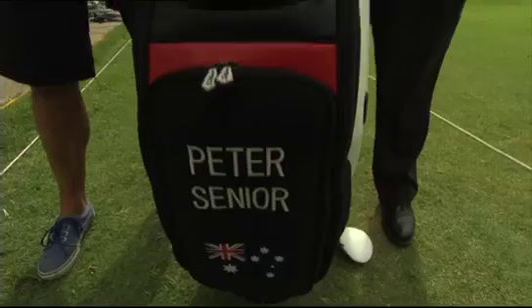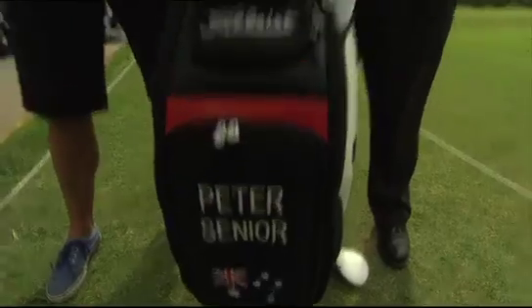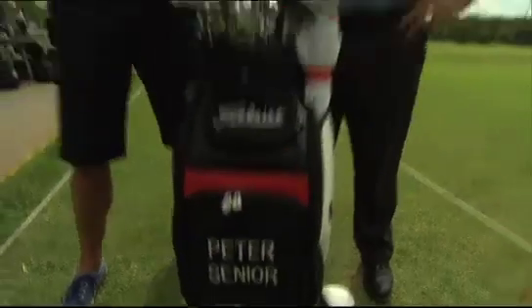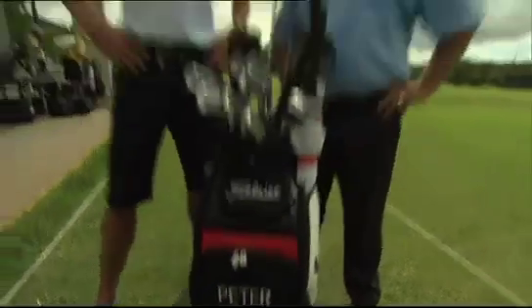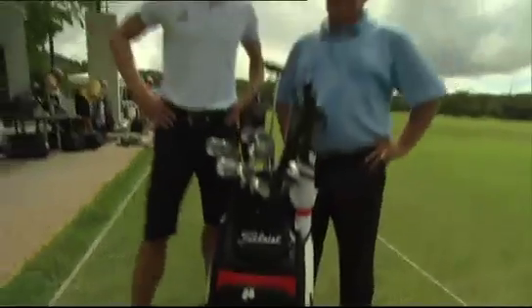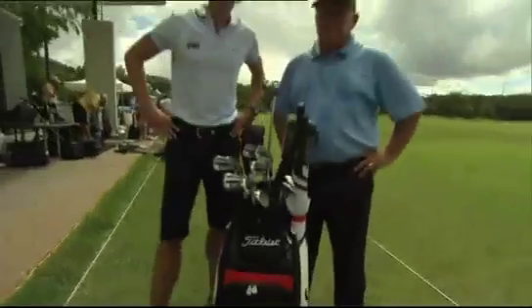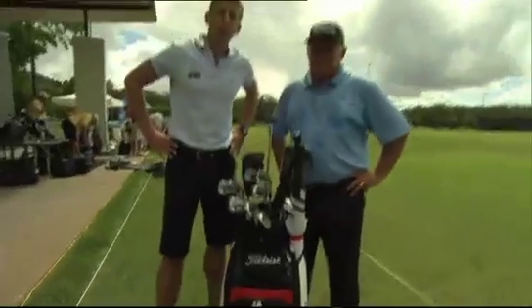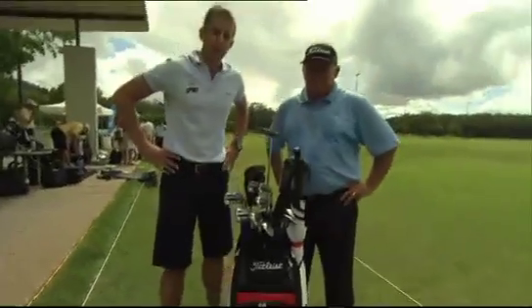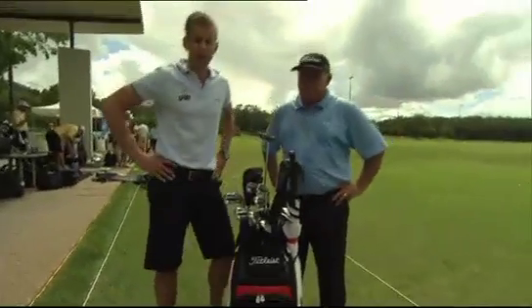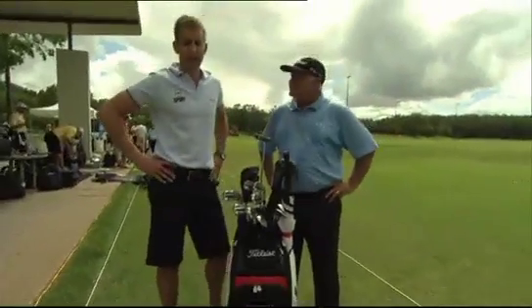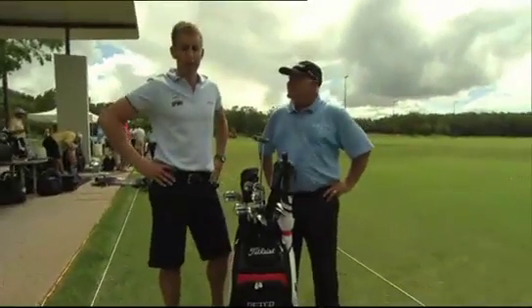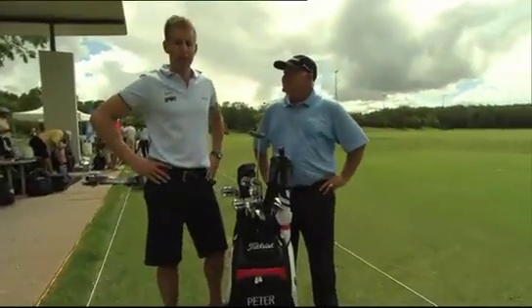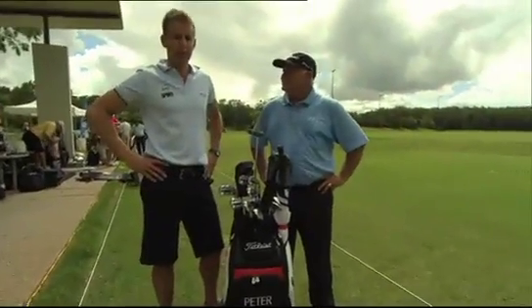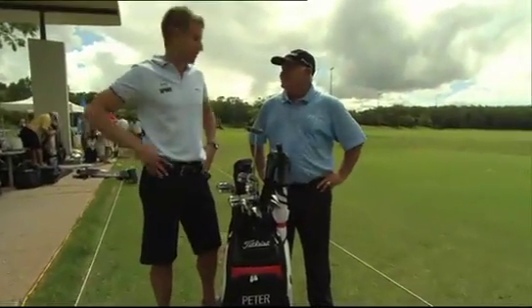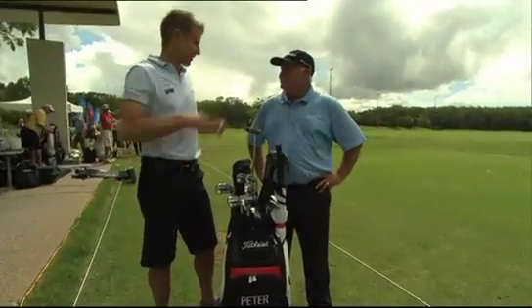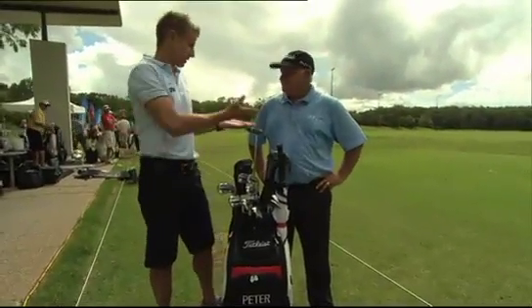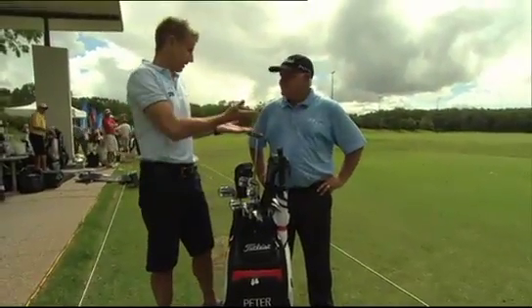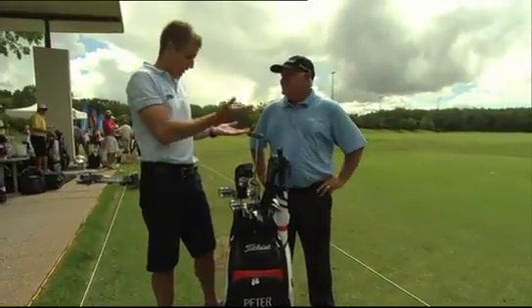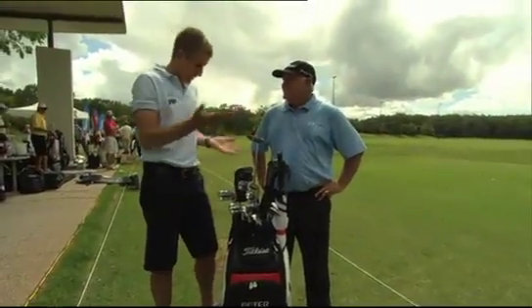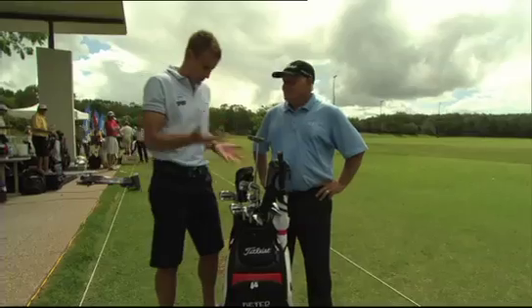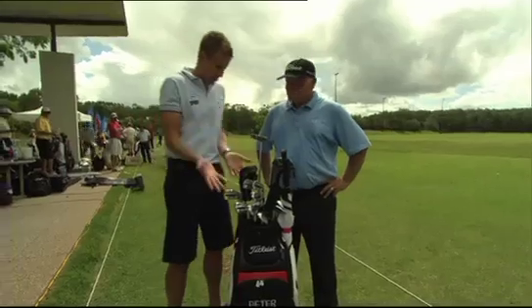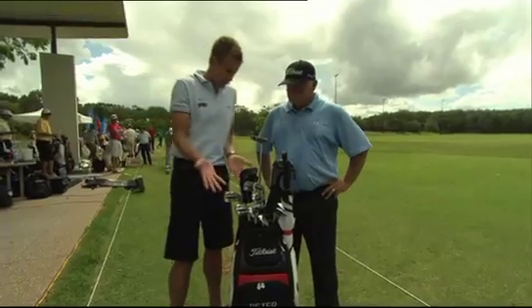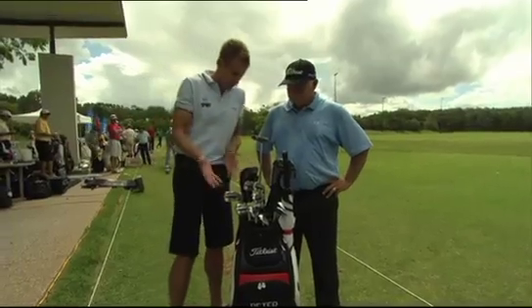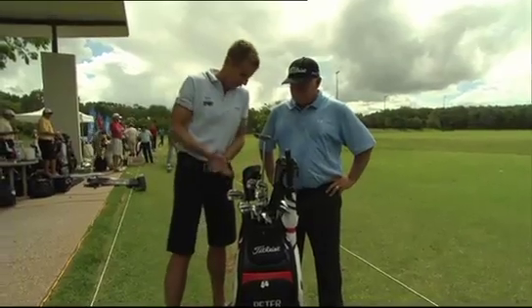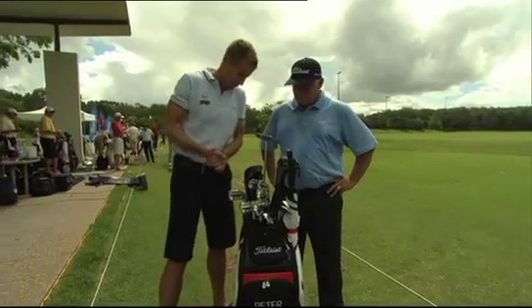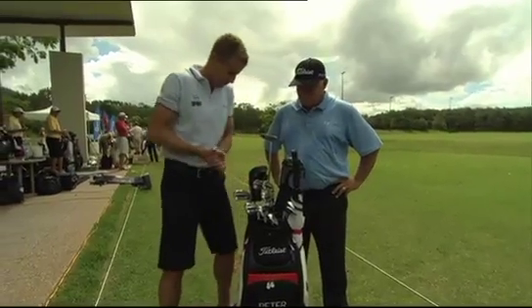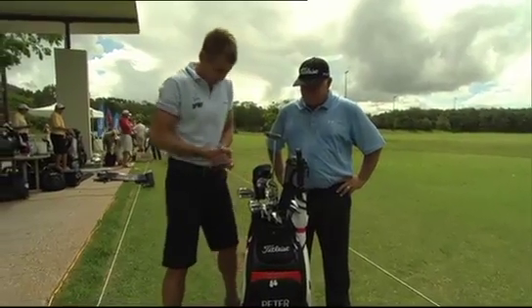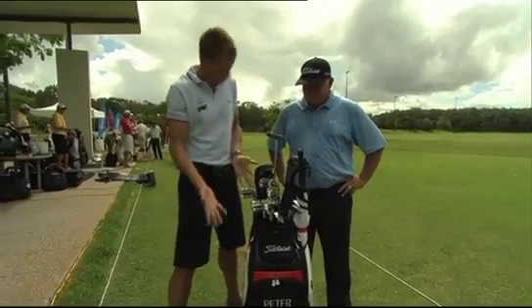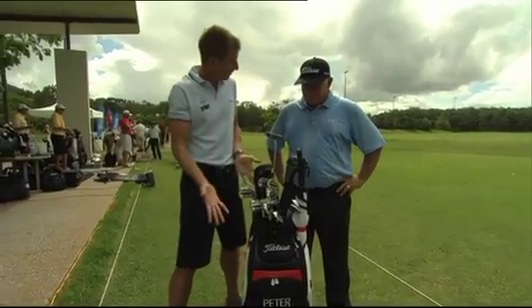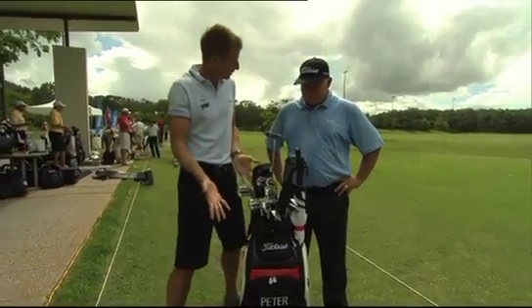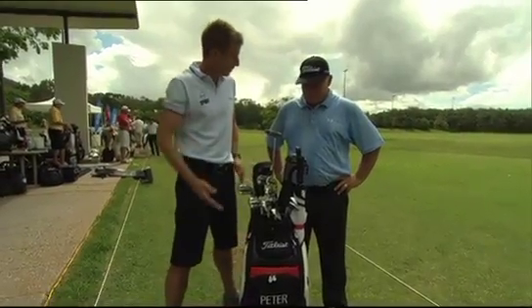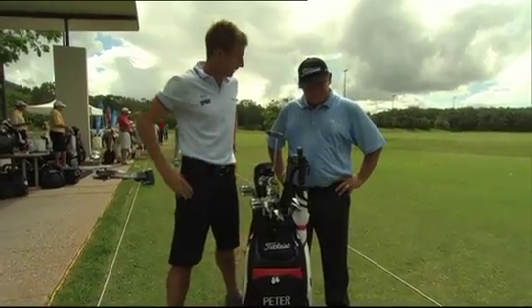We're joined by the 2012 Australian Open champion Peter Senior. Pete, congratulations — these are the beautiful clubs you did it with. Tell us about what you've got in your bag.